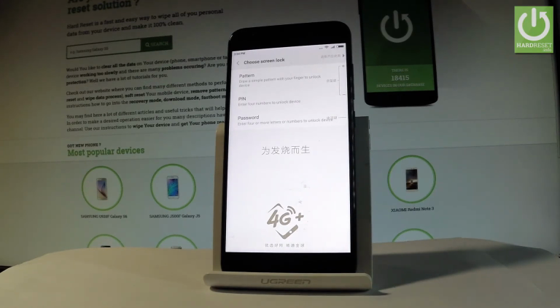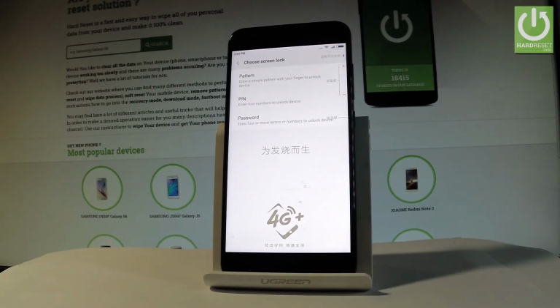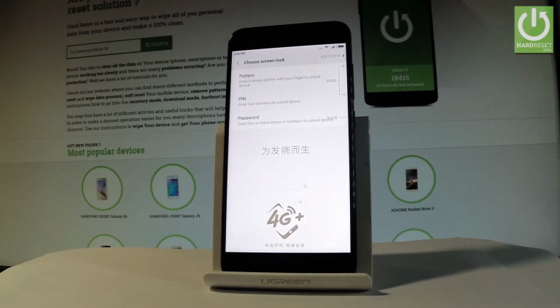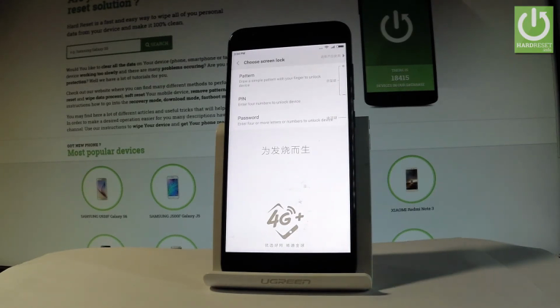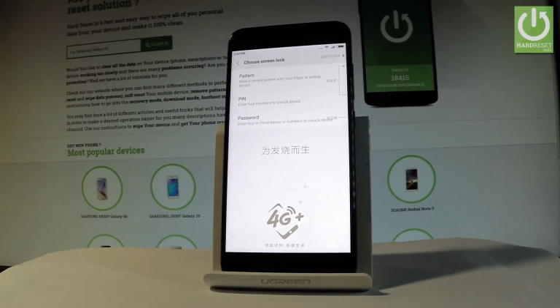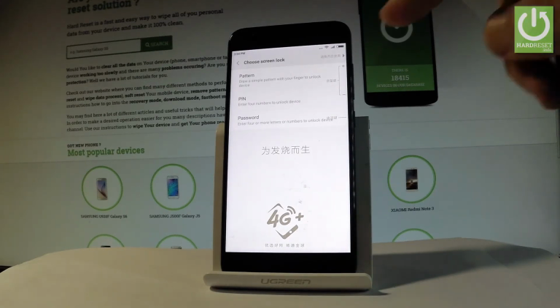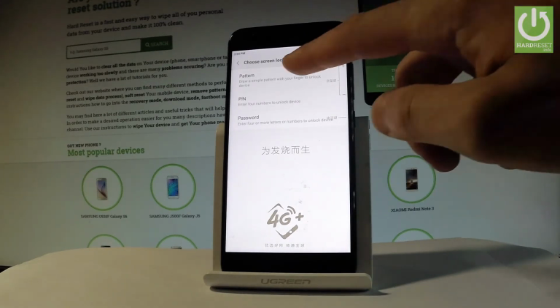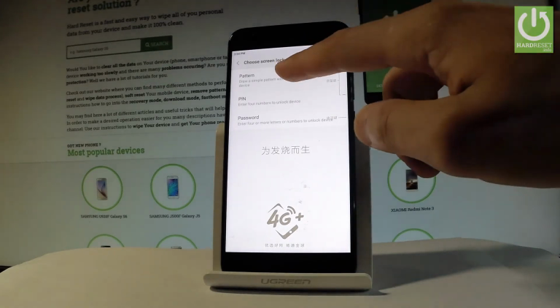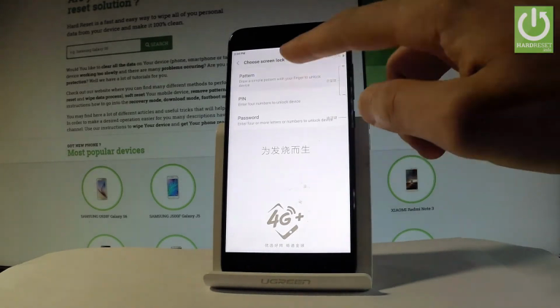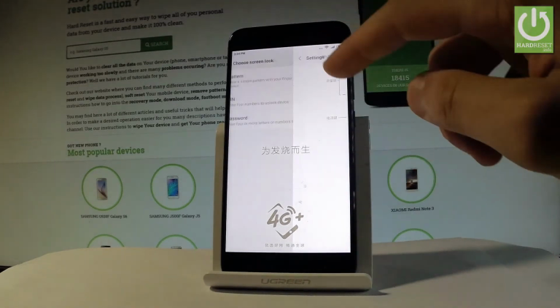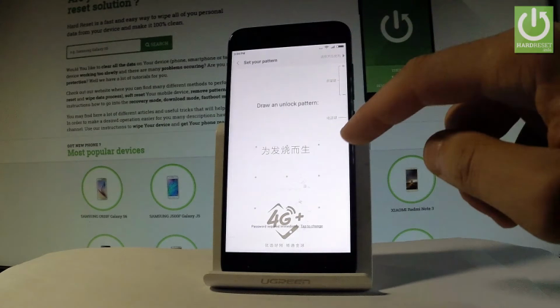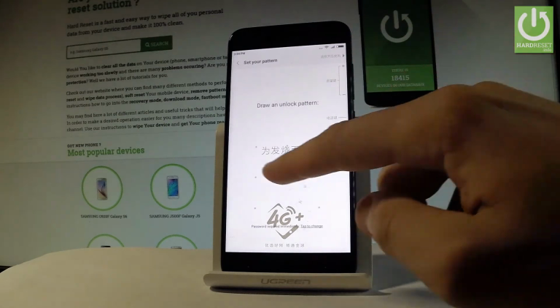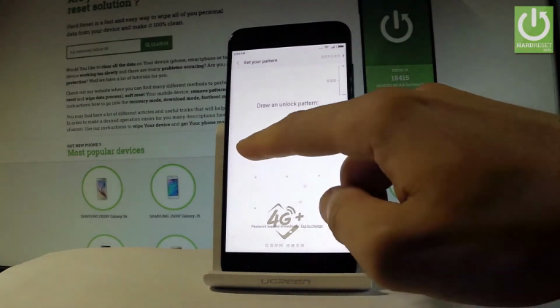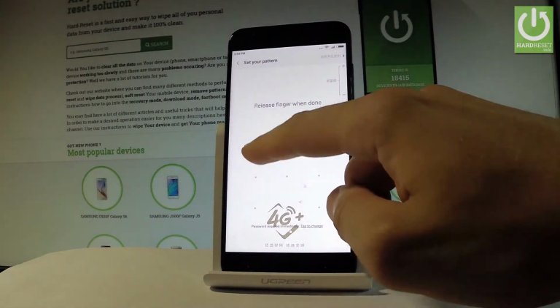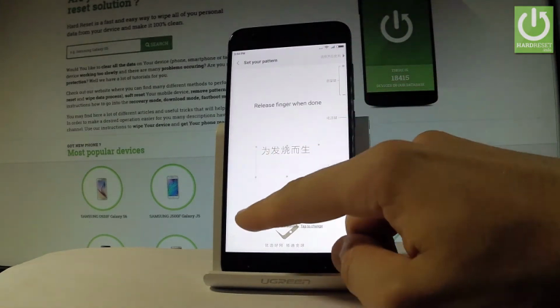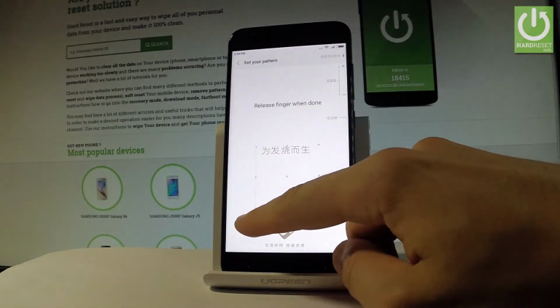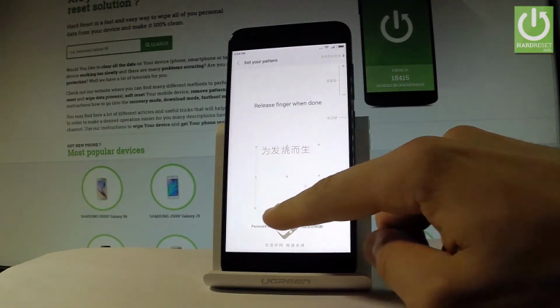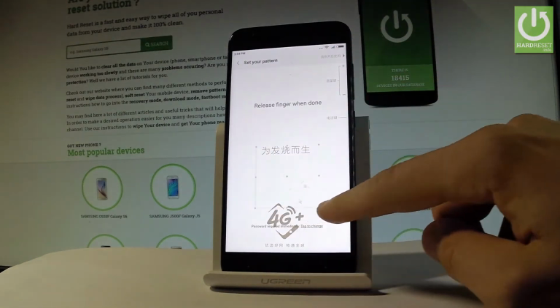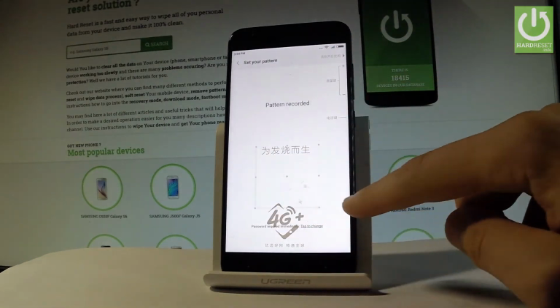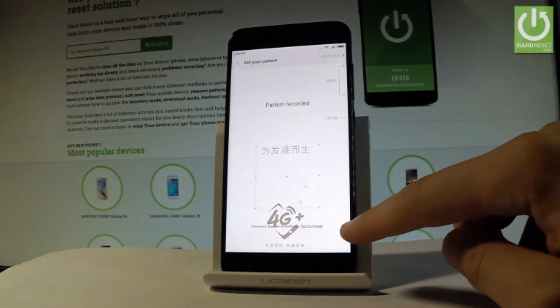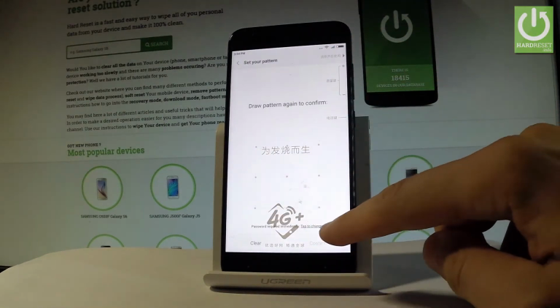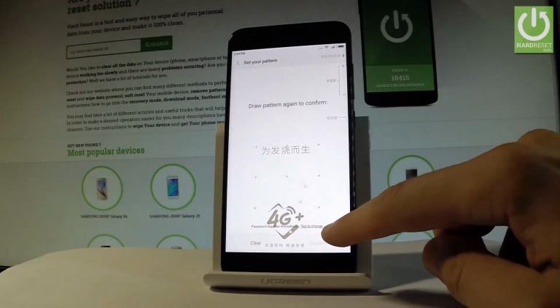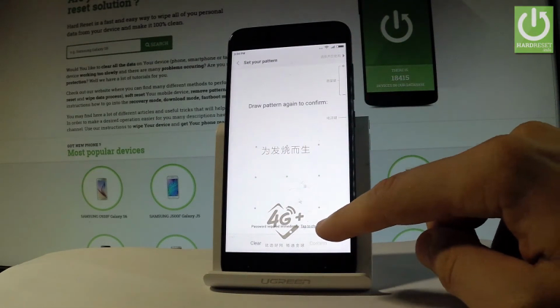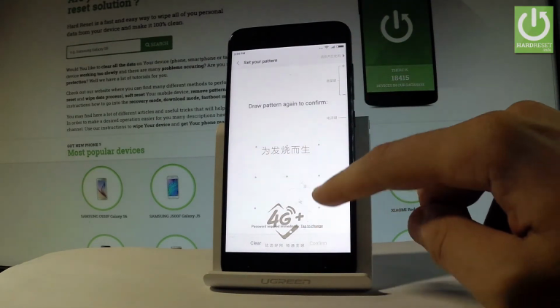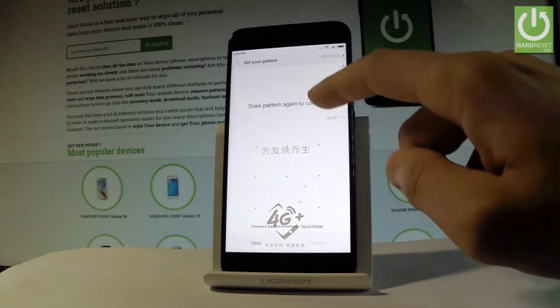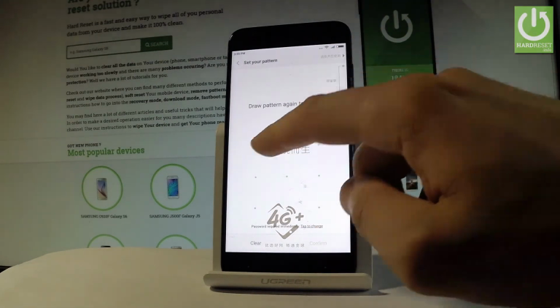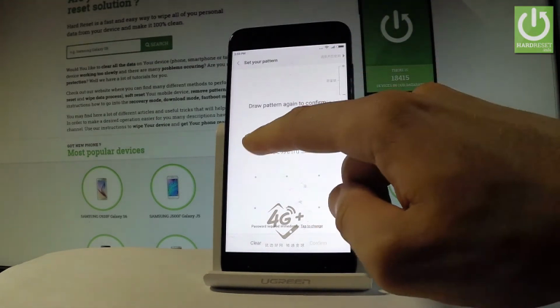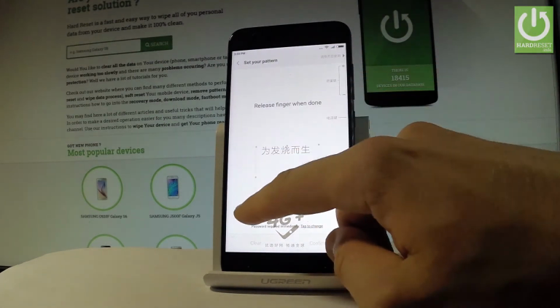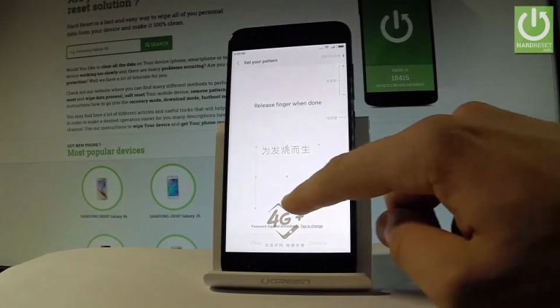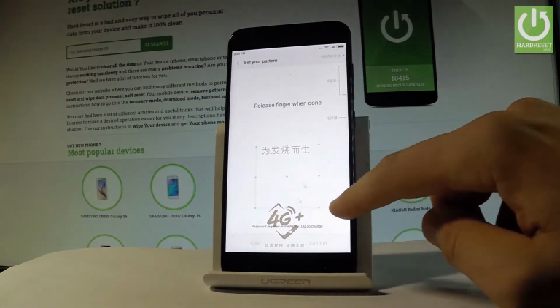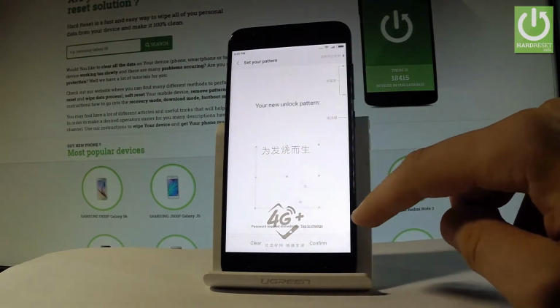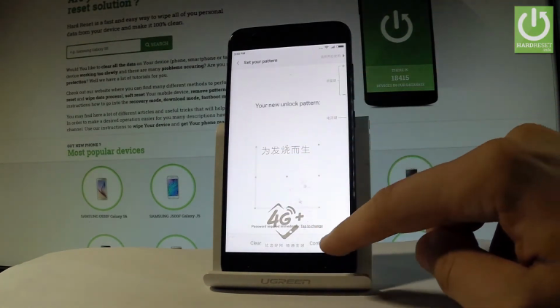In my case let me use pattern right here. Let's draw your unlock pattern. Let's tap it again just for confirmation.